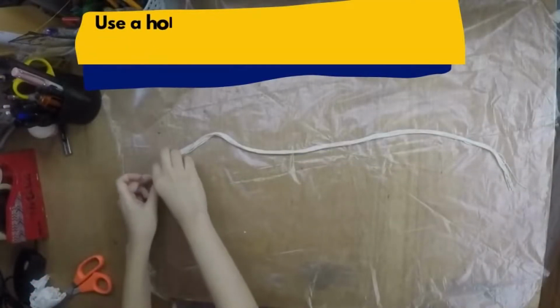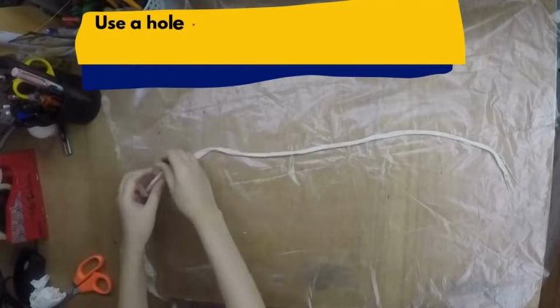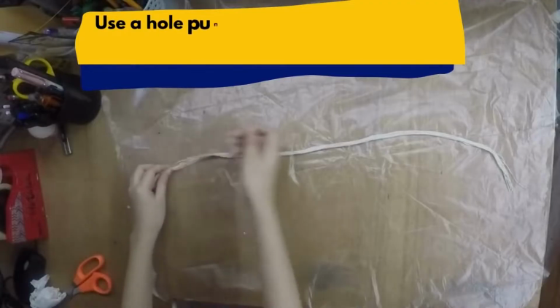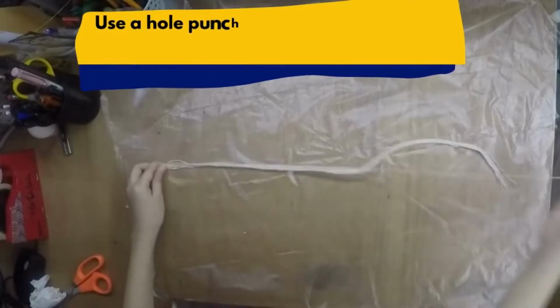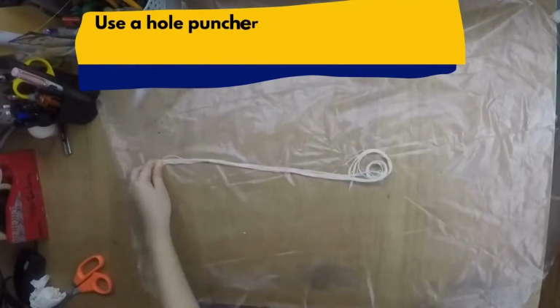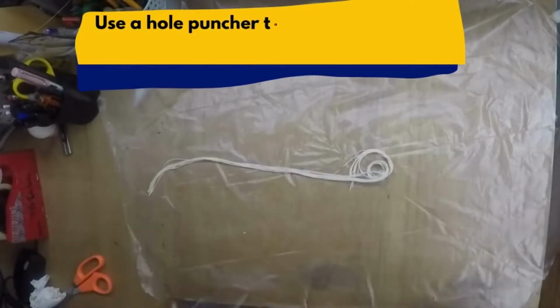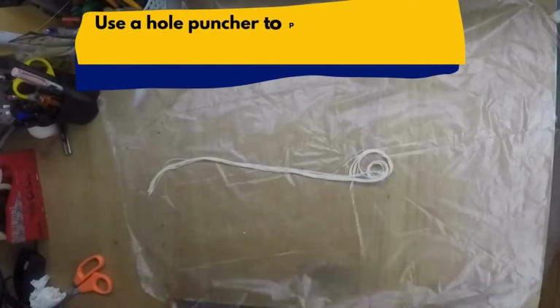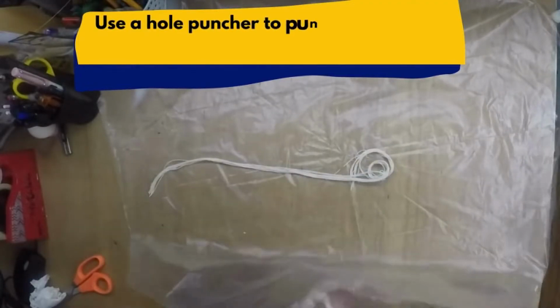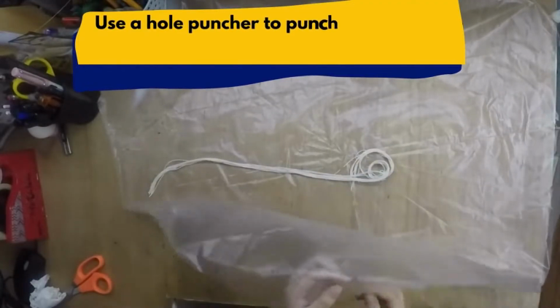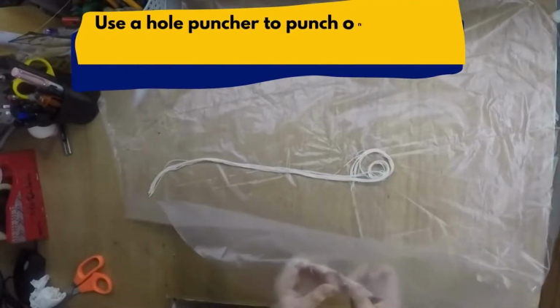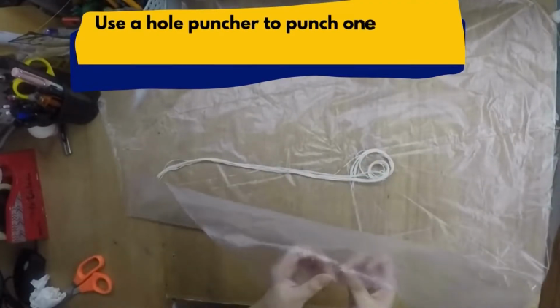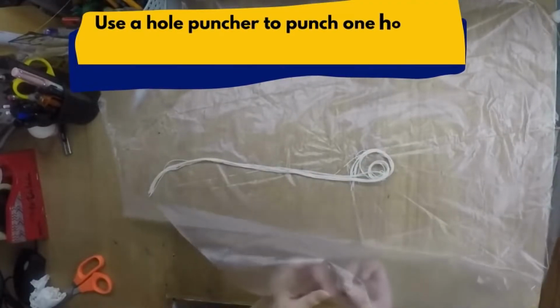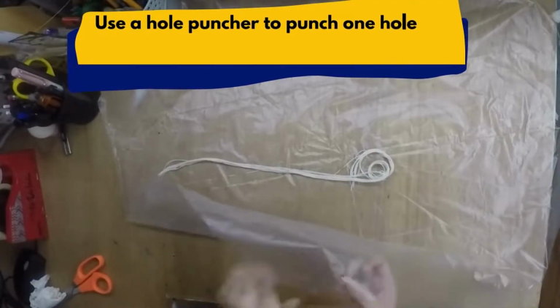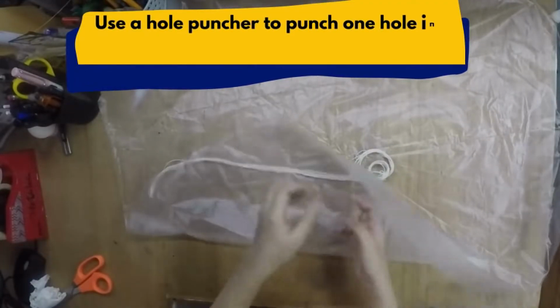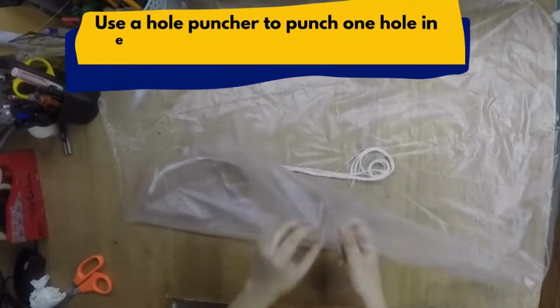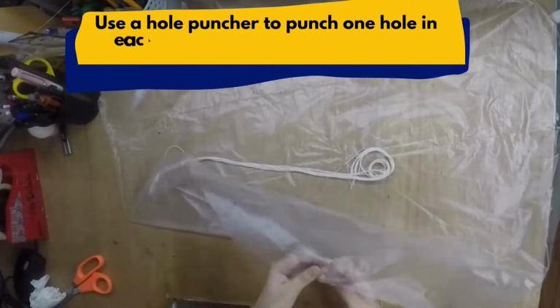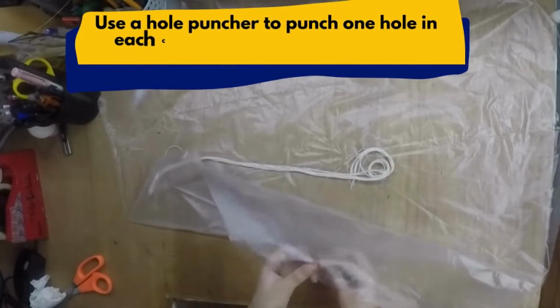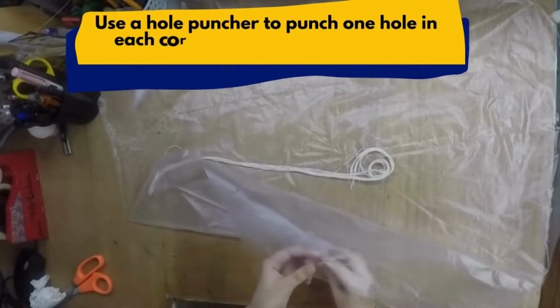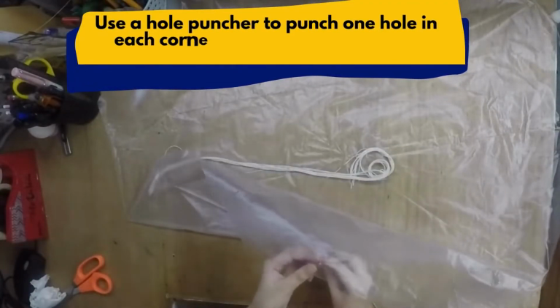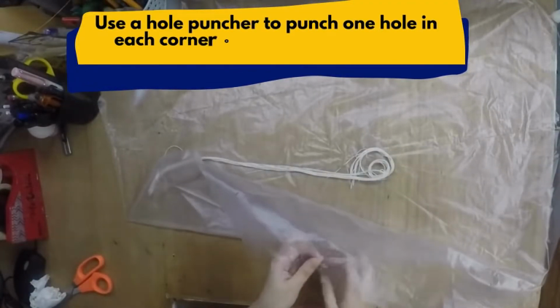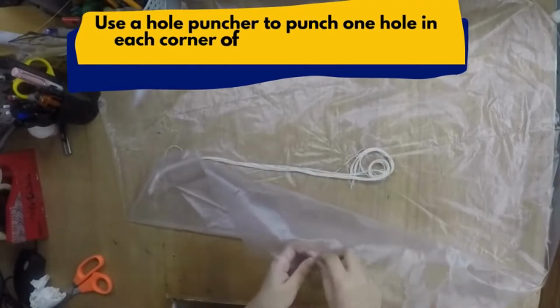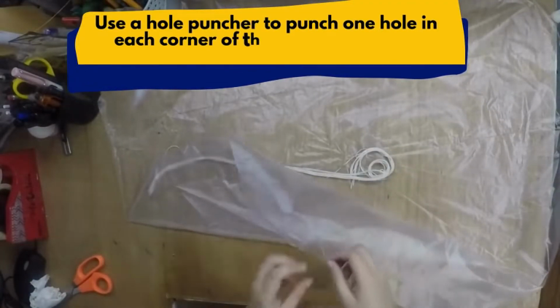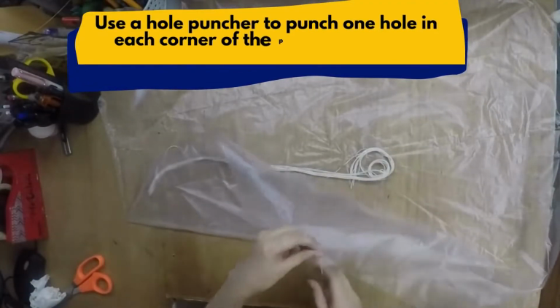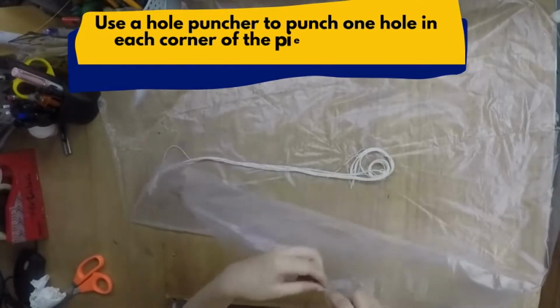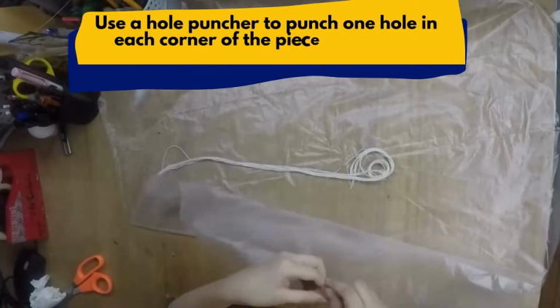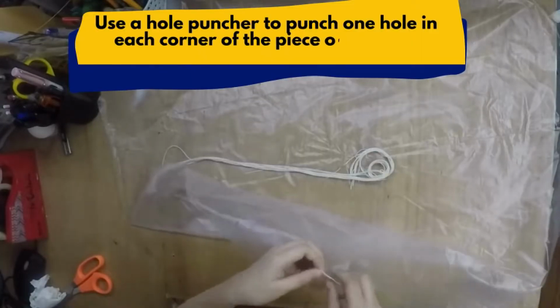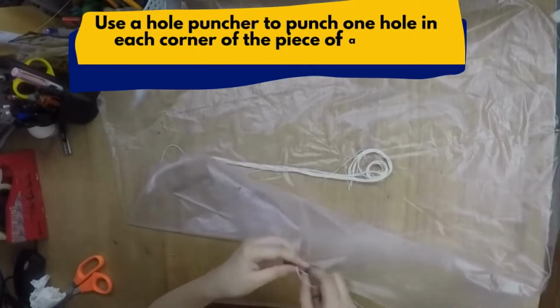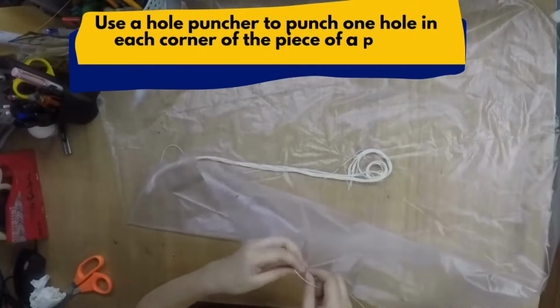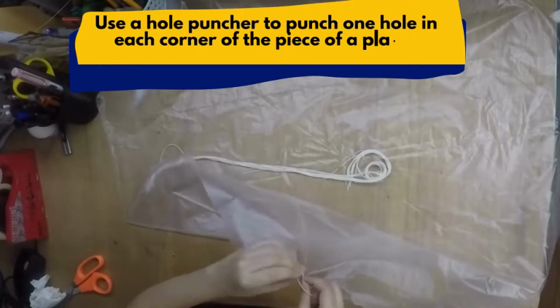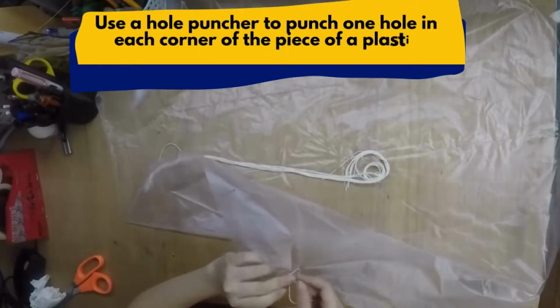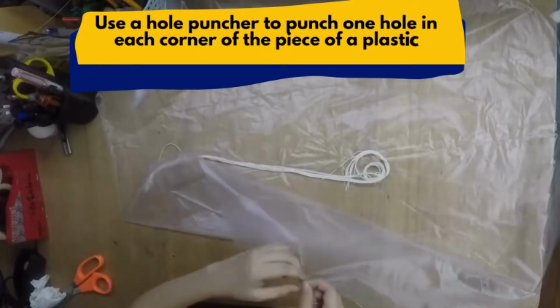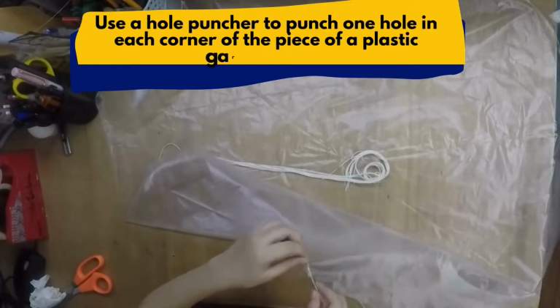Step 3: Use a hole puncher to punch one hole in each corner of the piece of plastic garbage bag.